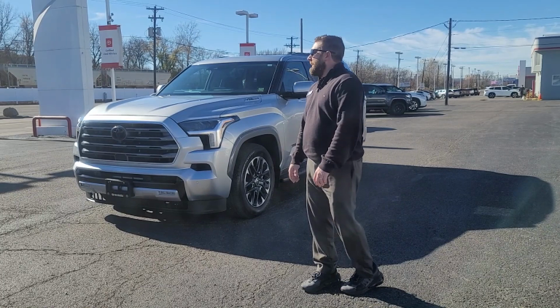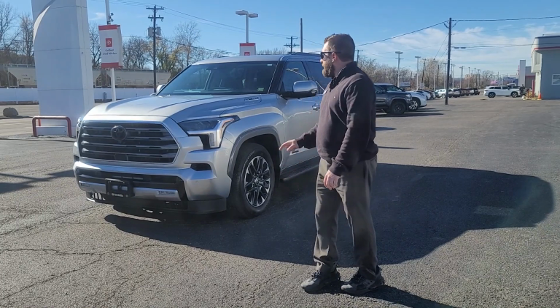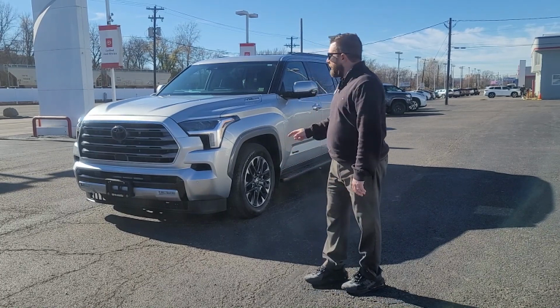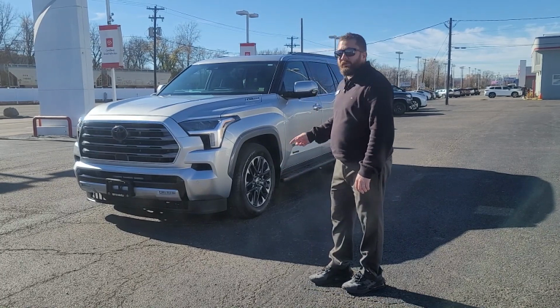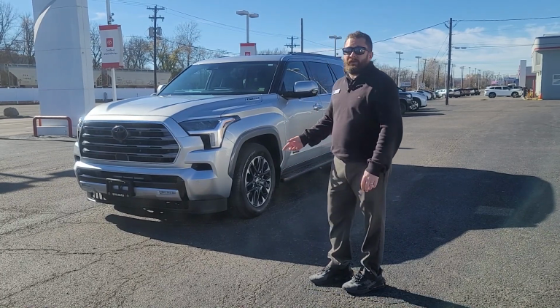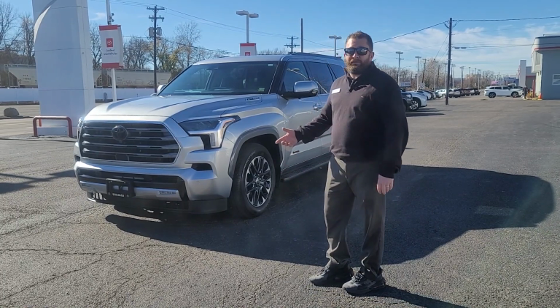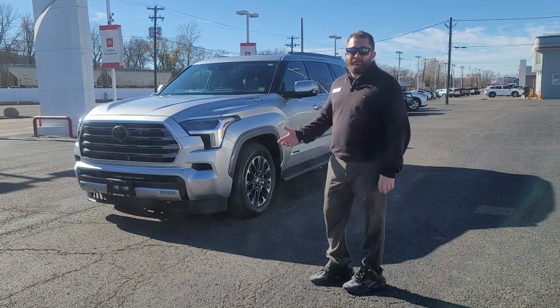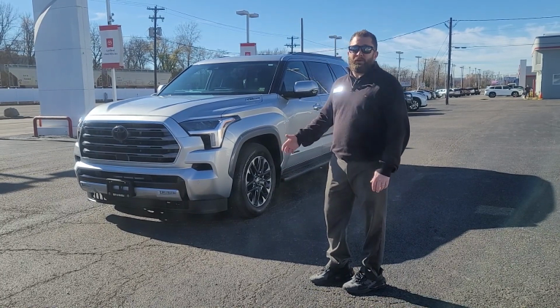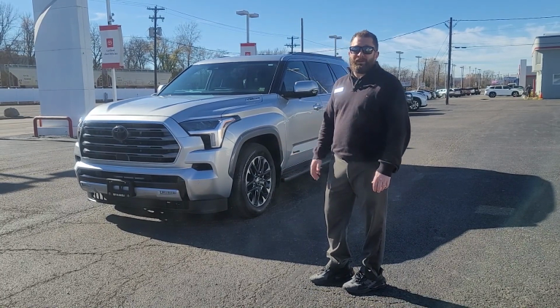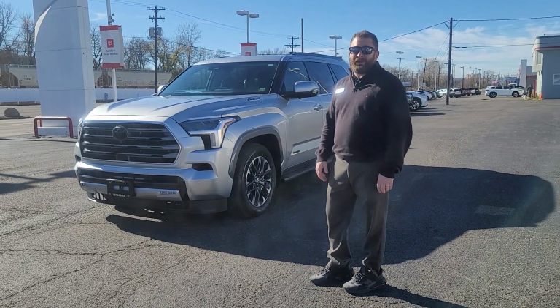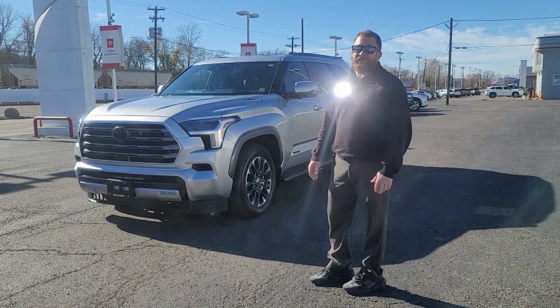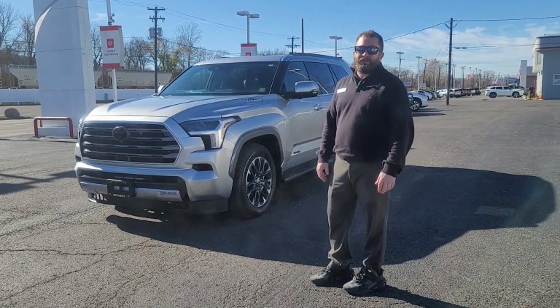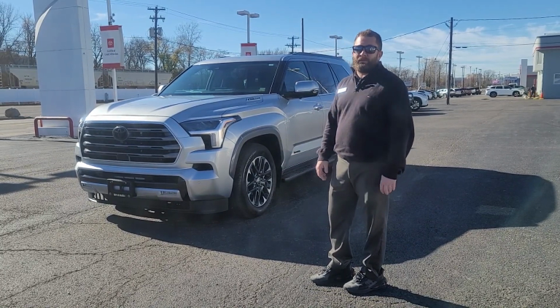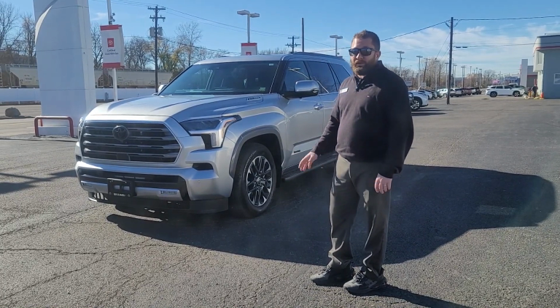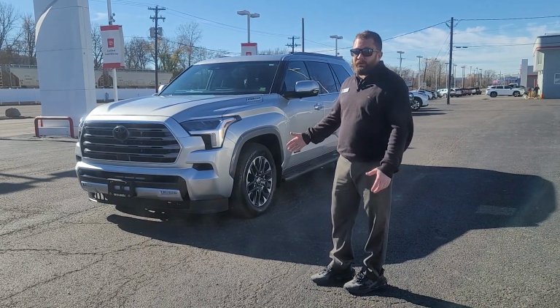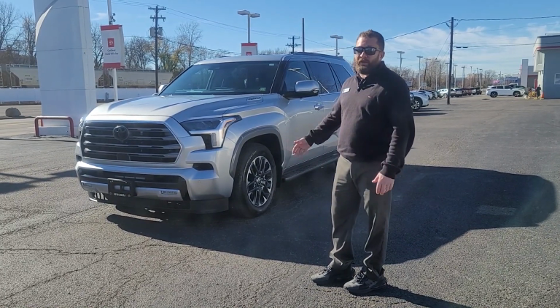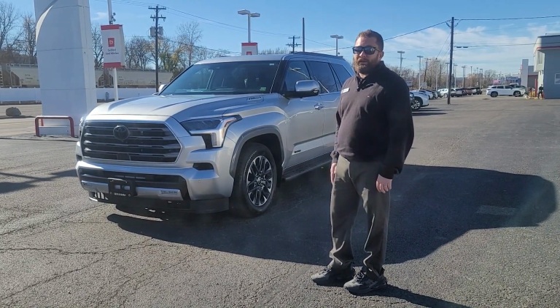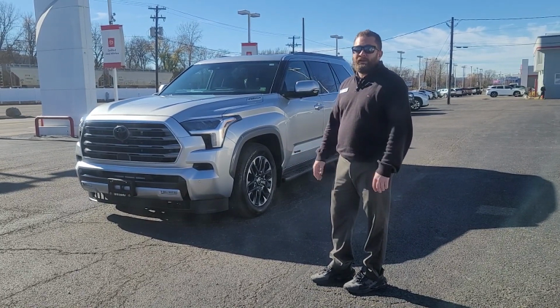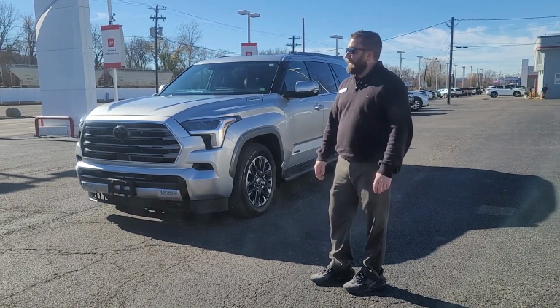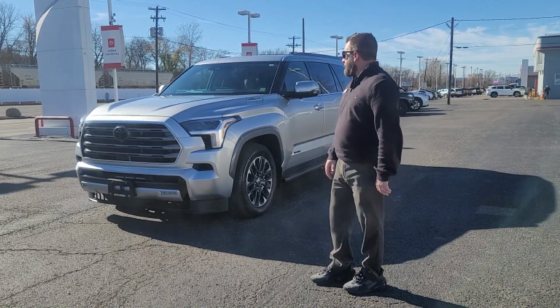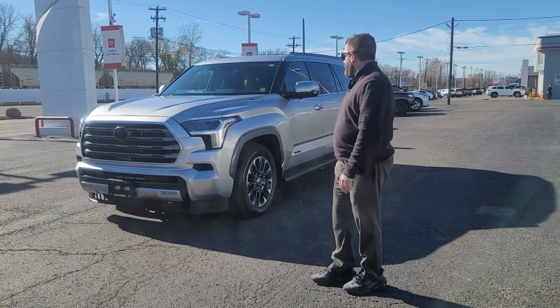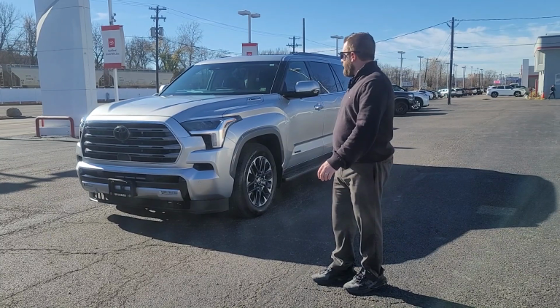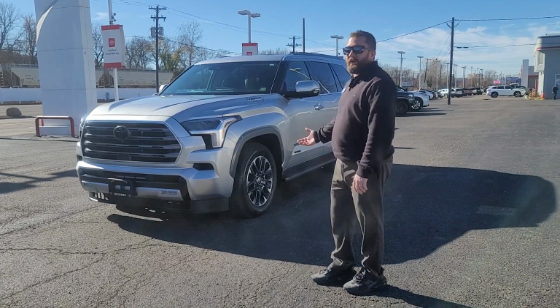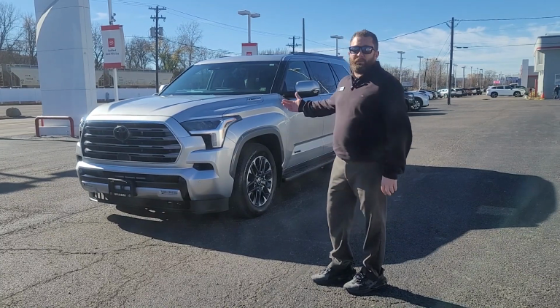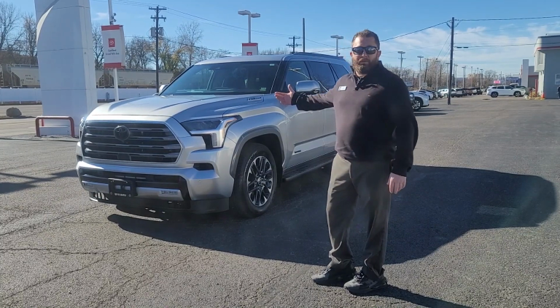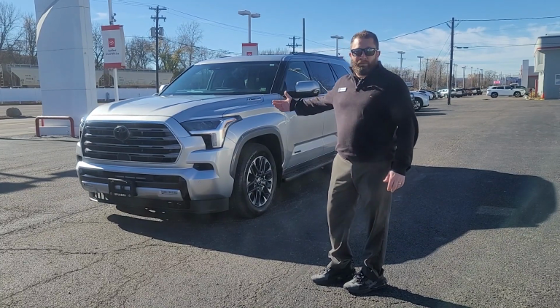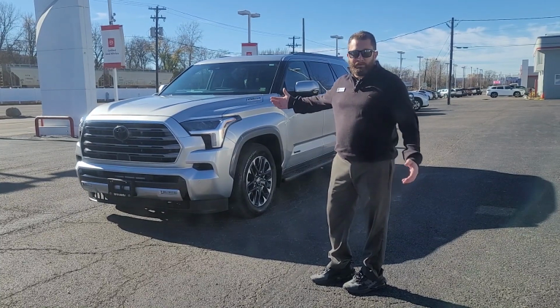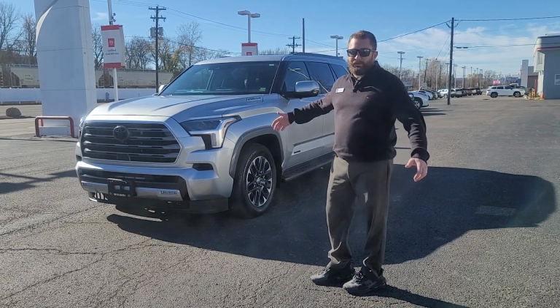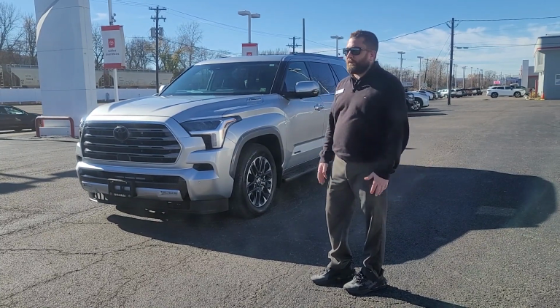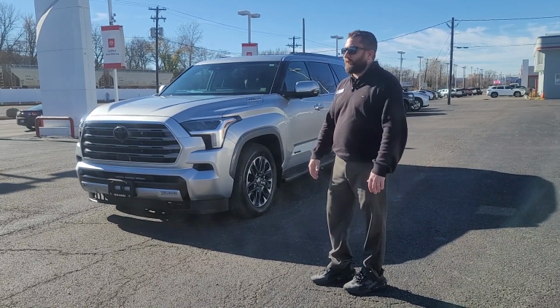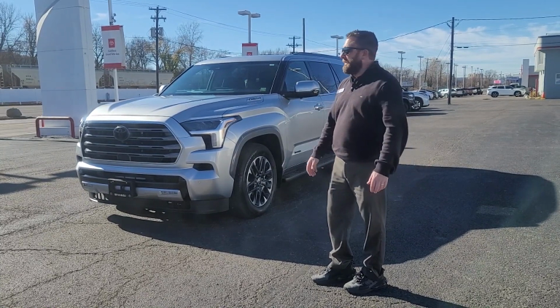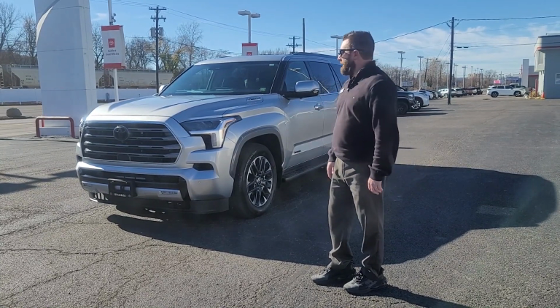And it does 0 to 60 in 5.6 seconds. For a vehicle this big, it almost keeps up with our Supra, which blows my mind.